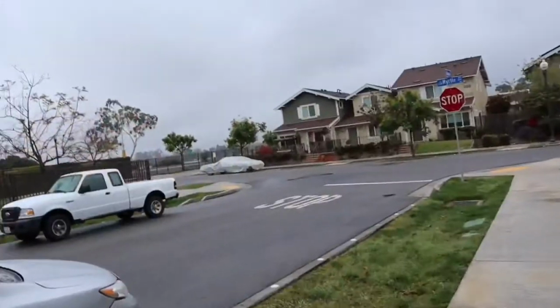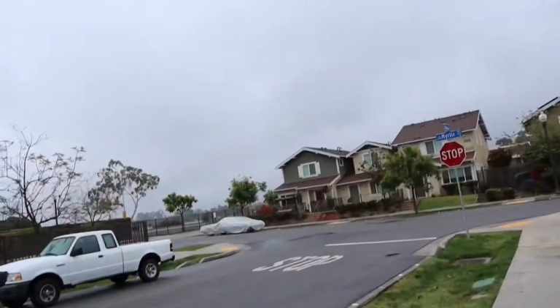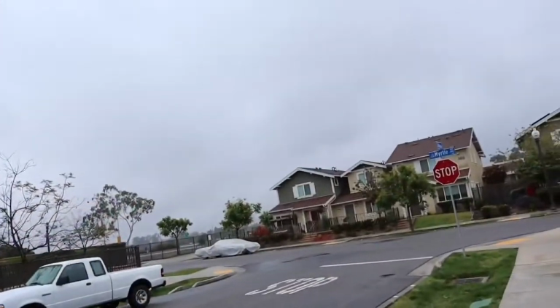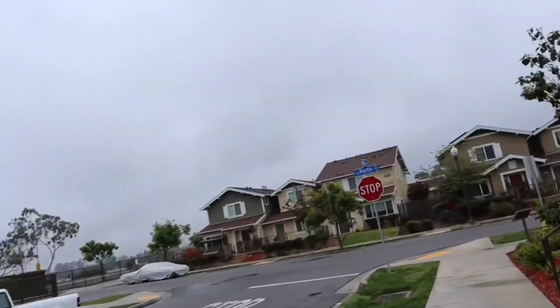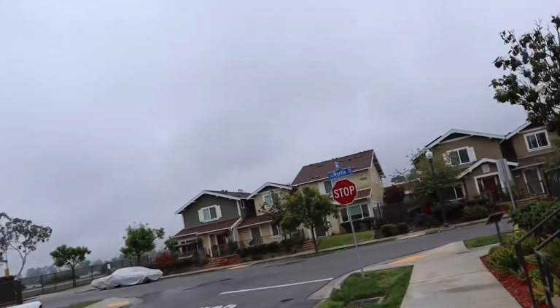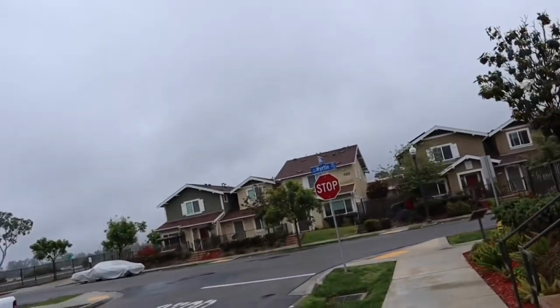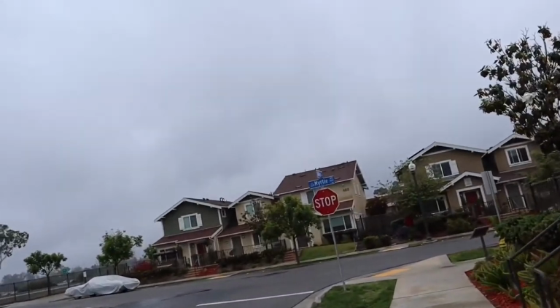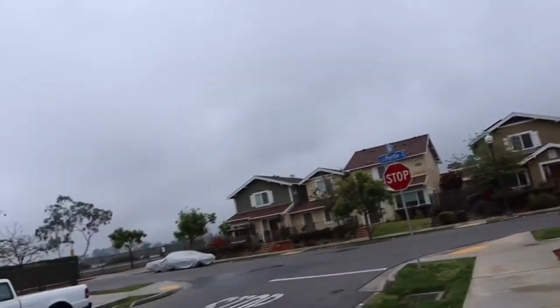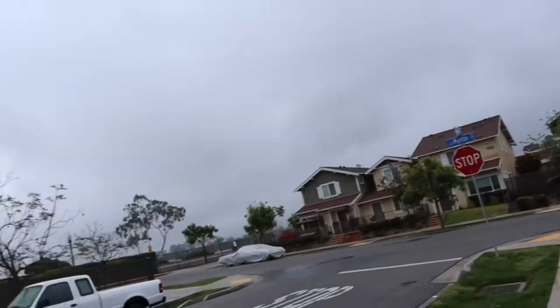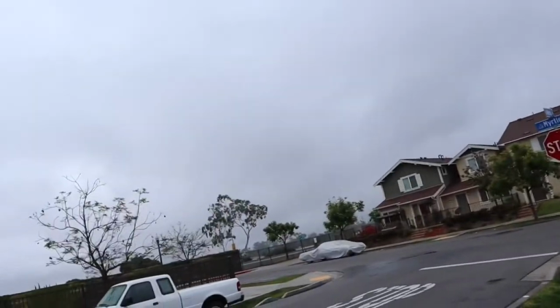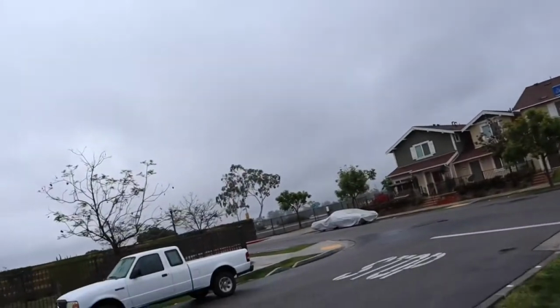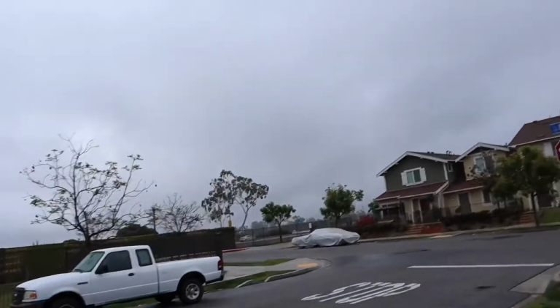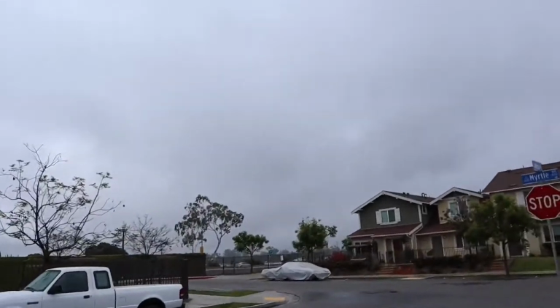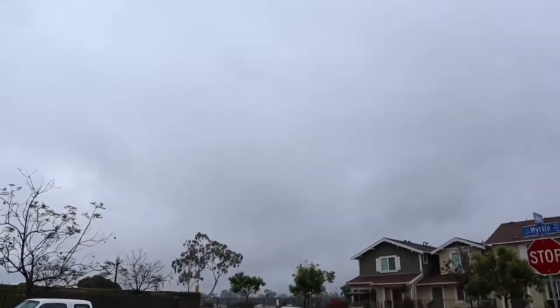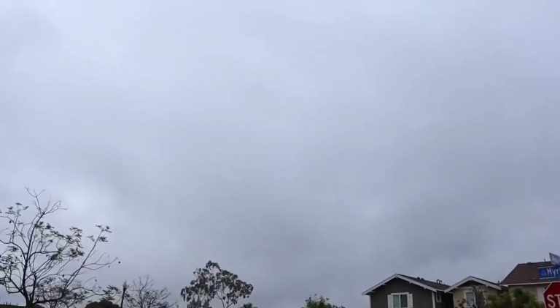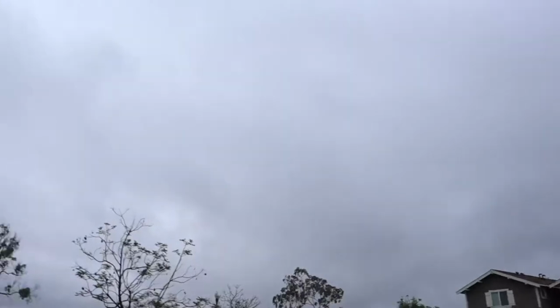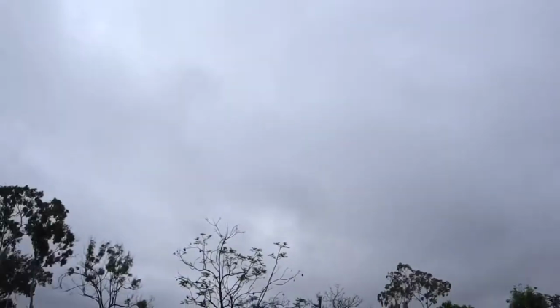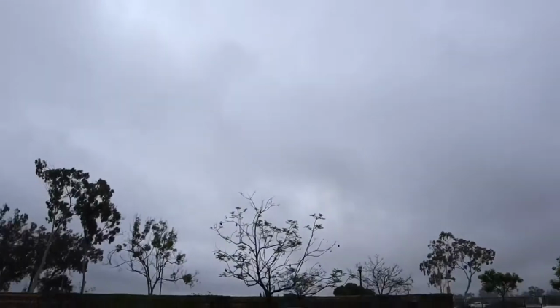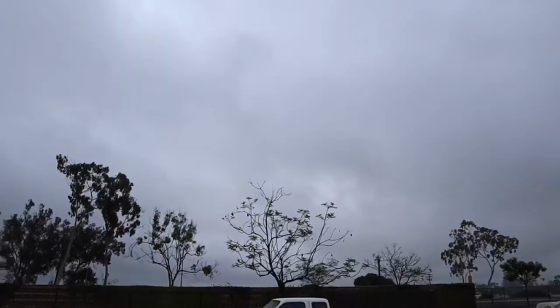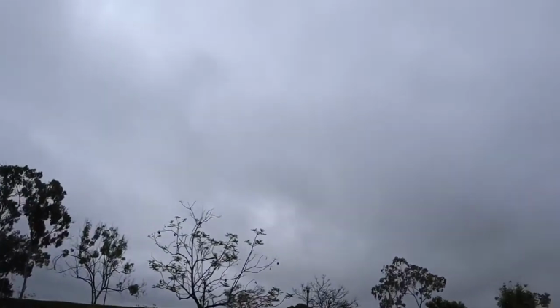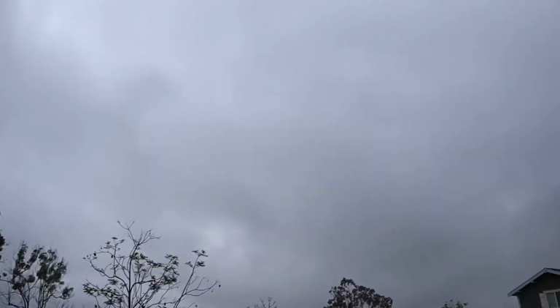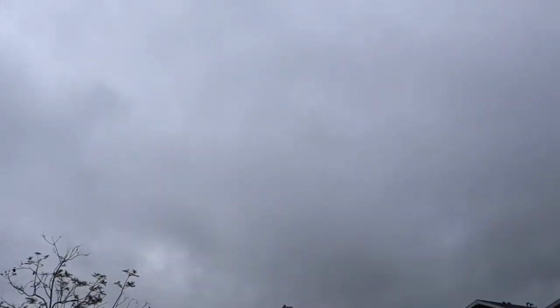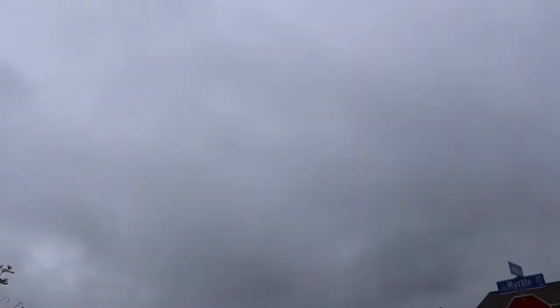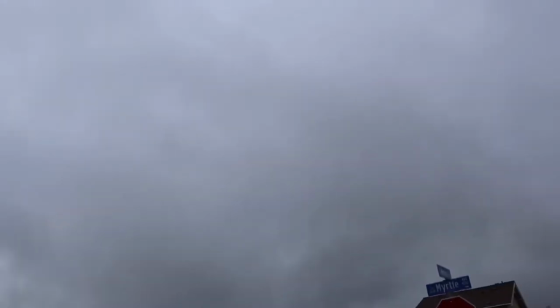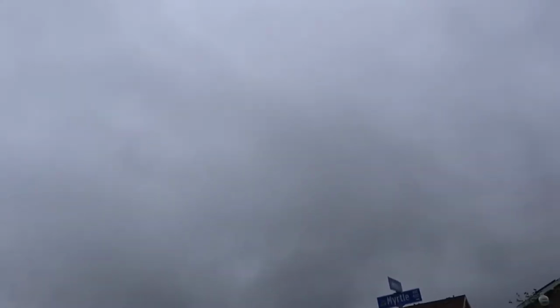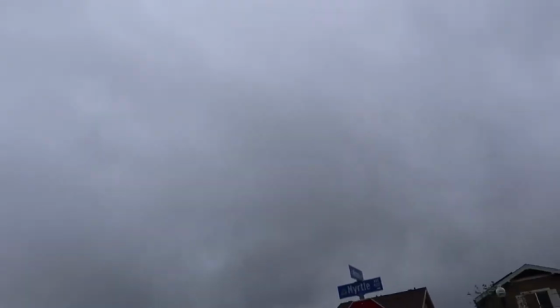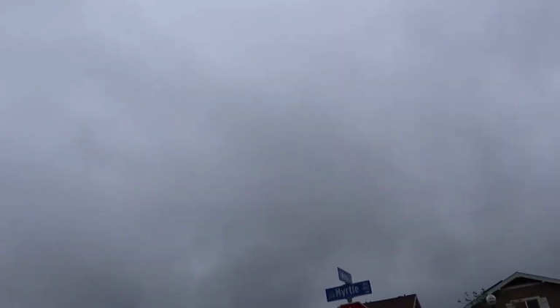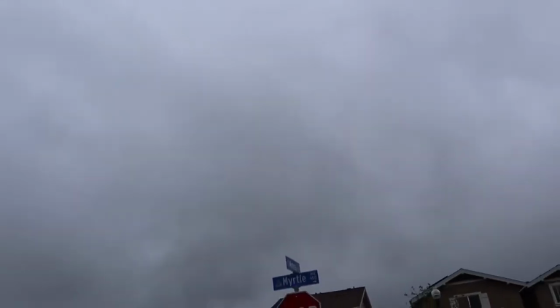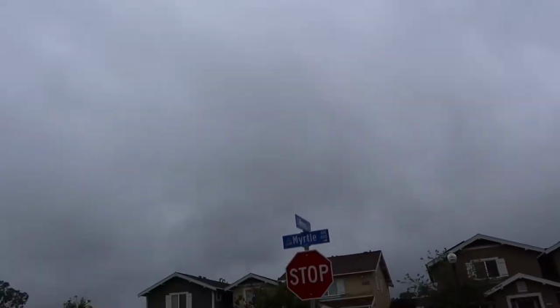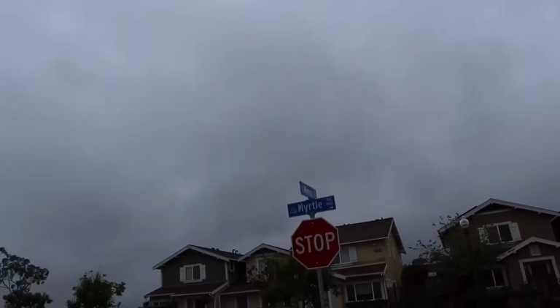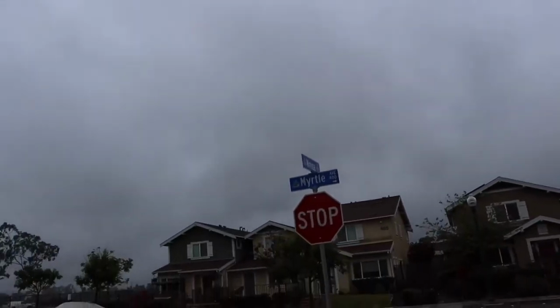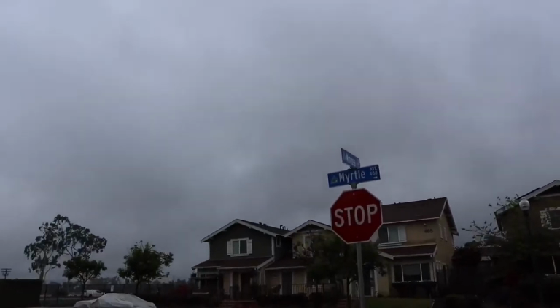So yeah, it's kind of sprinkling right now. But yeah, what a crappy day right now.